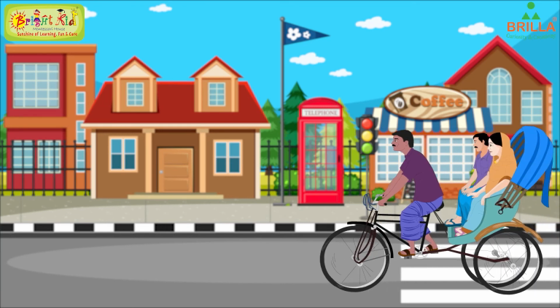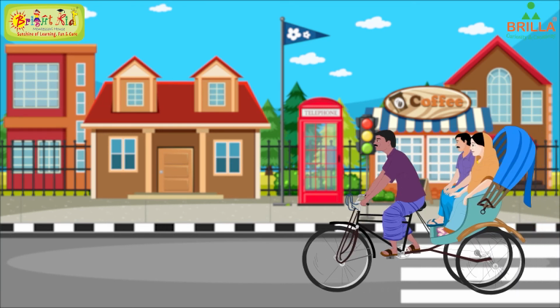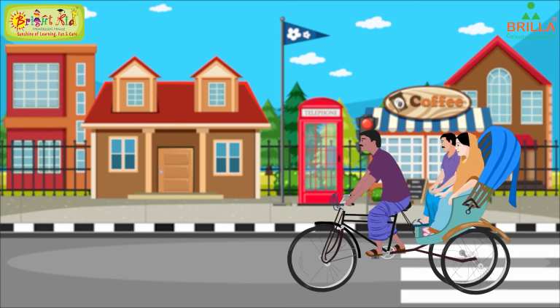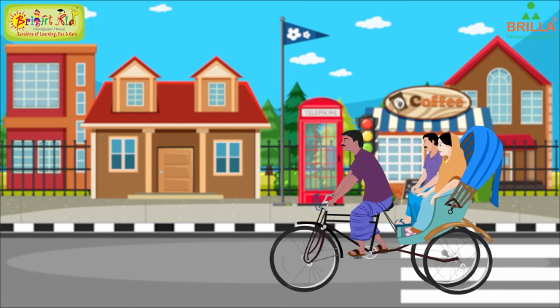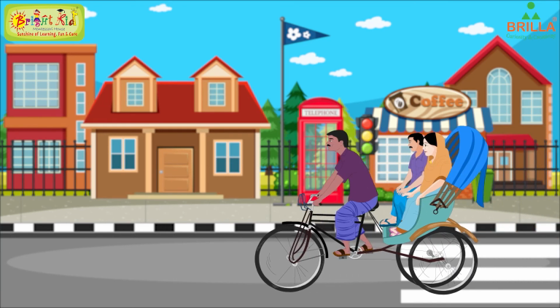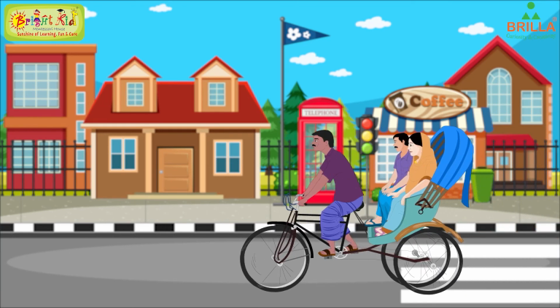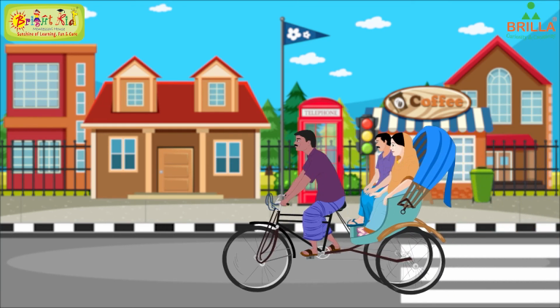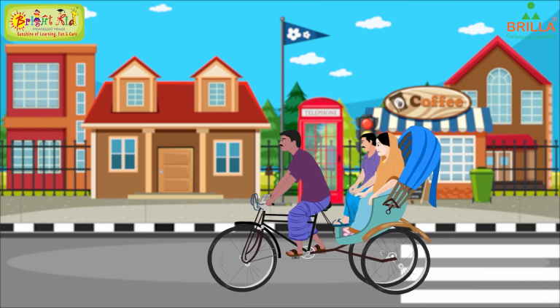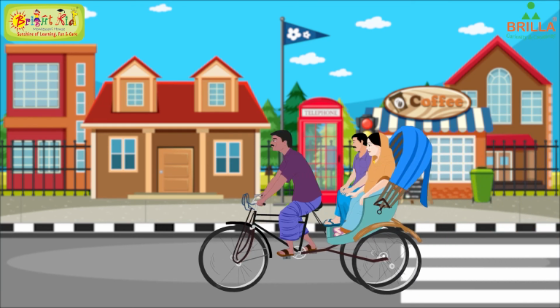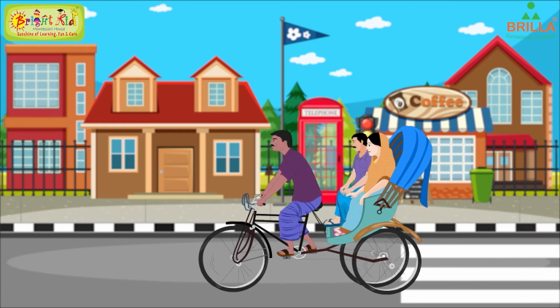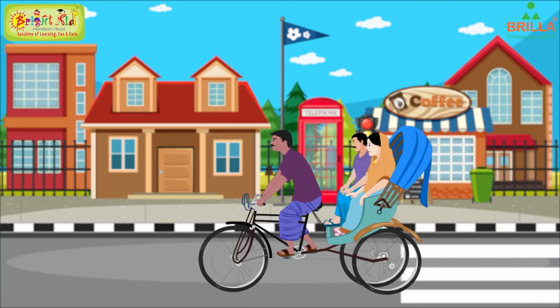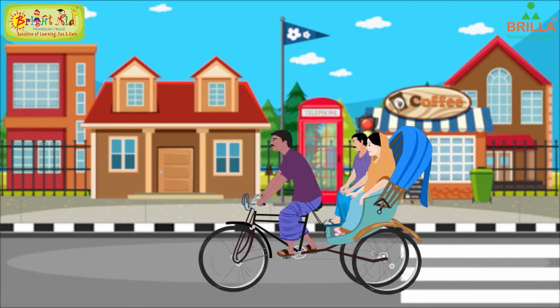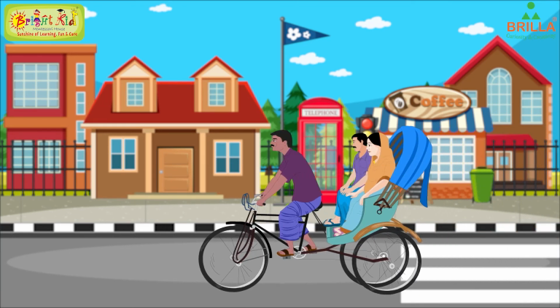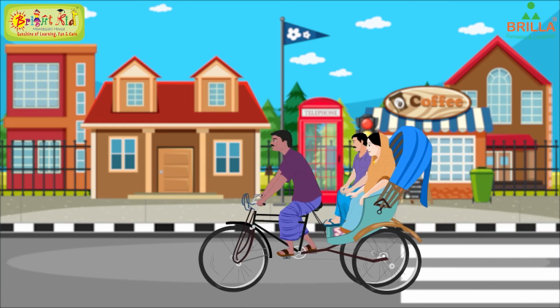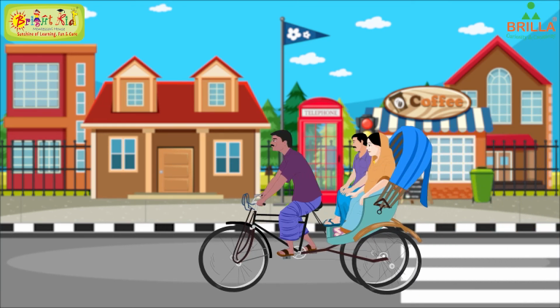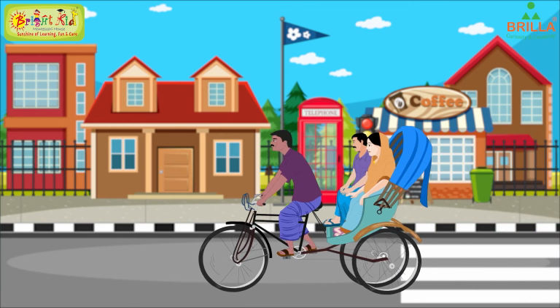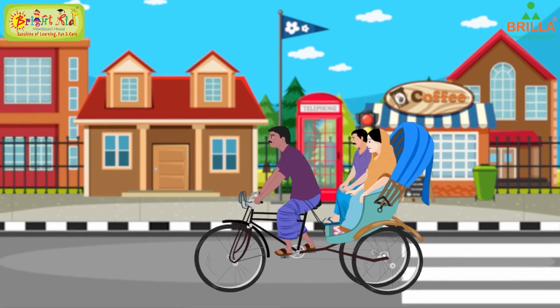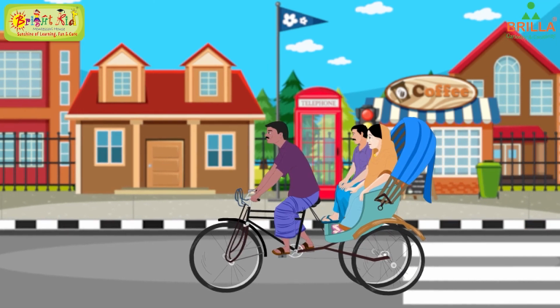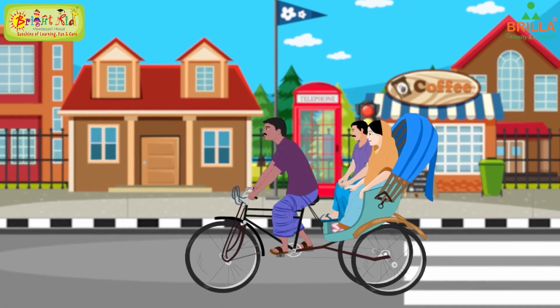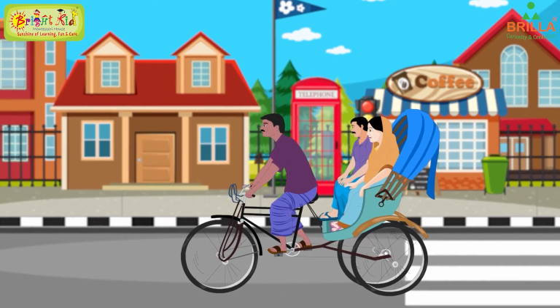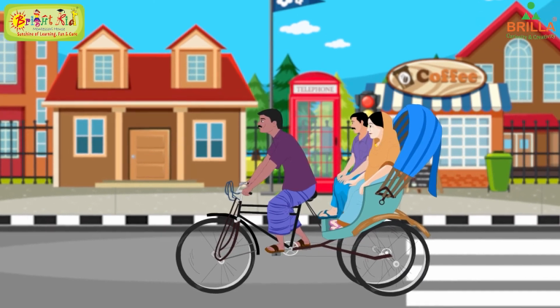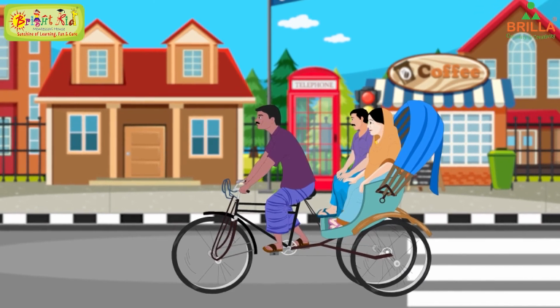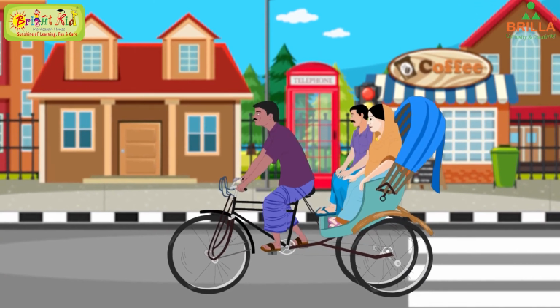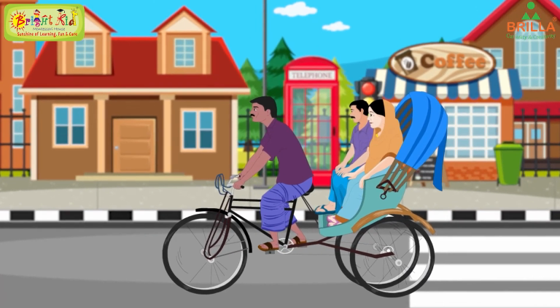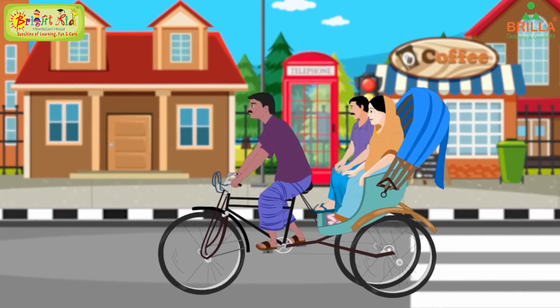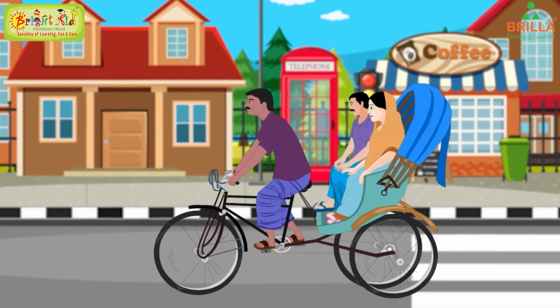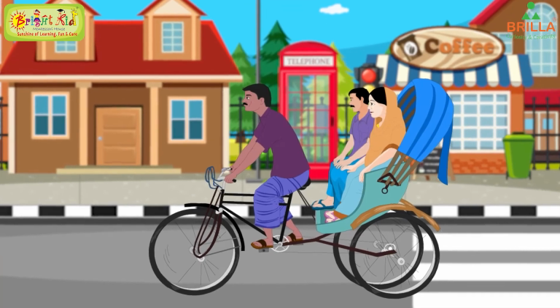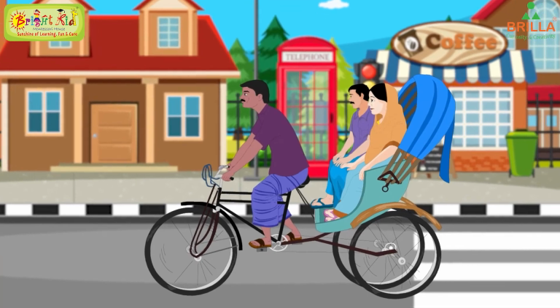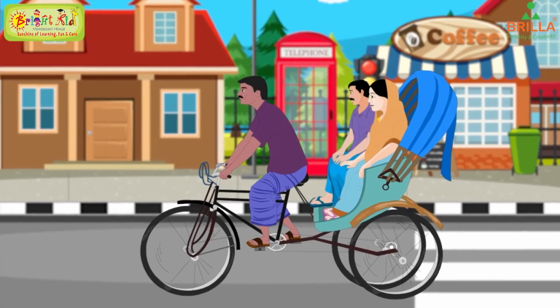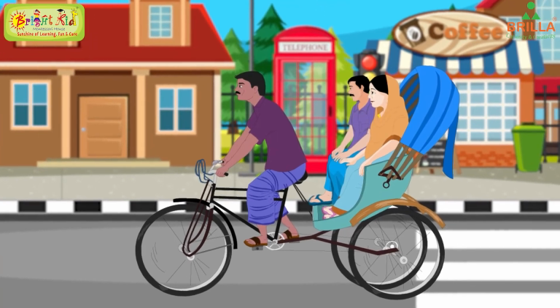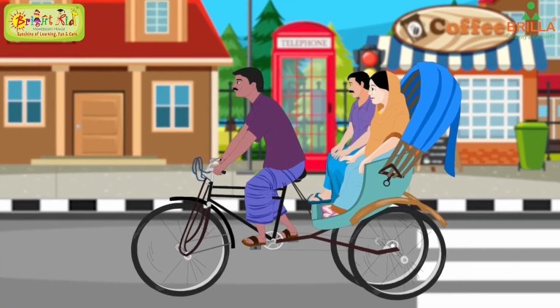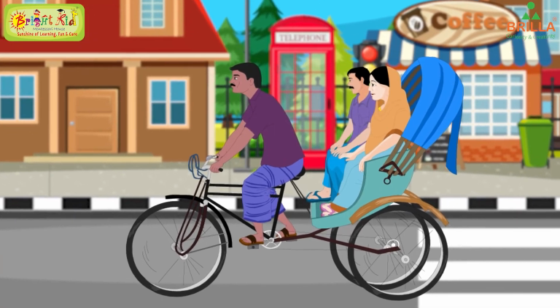This is a cycle rickshaw. The cycle rickshaw has three wheels. The cycle rickshaw is pulled by a human. The cycle rickshaw is a road transport vehicle.